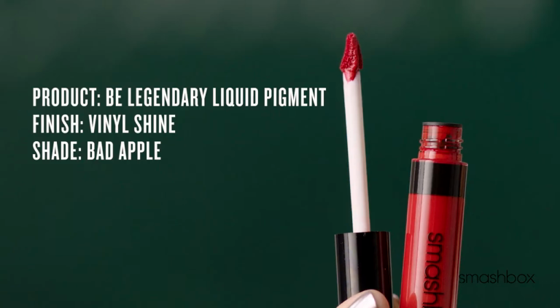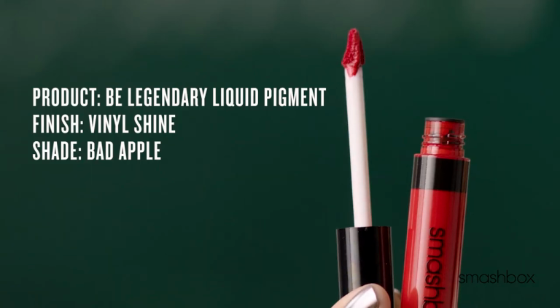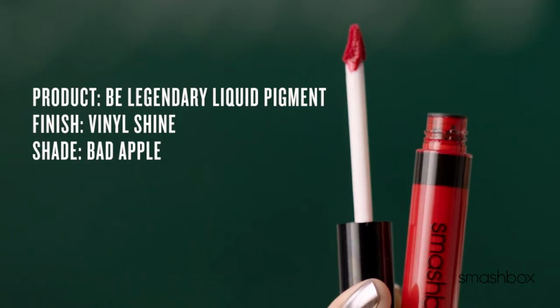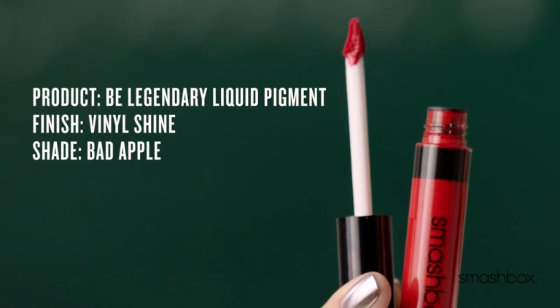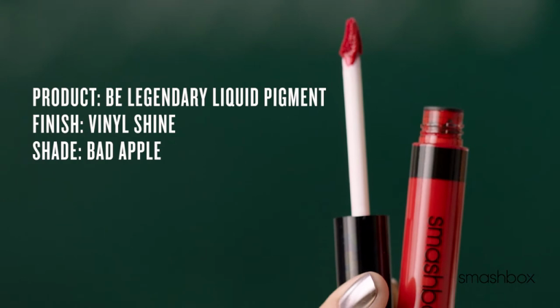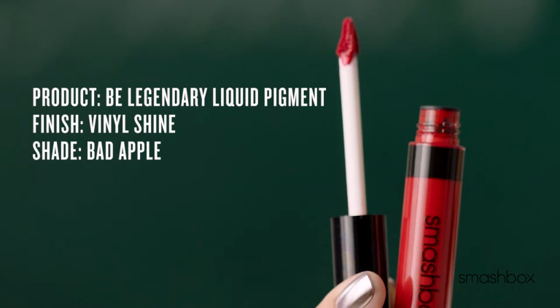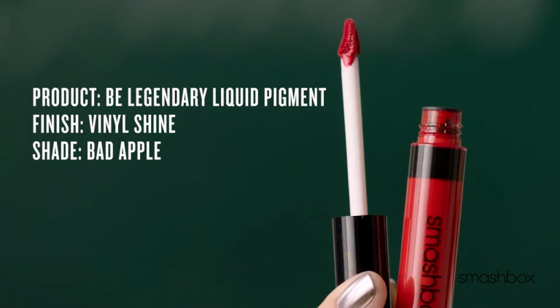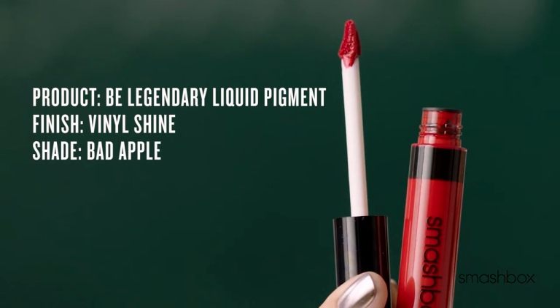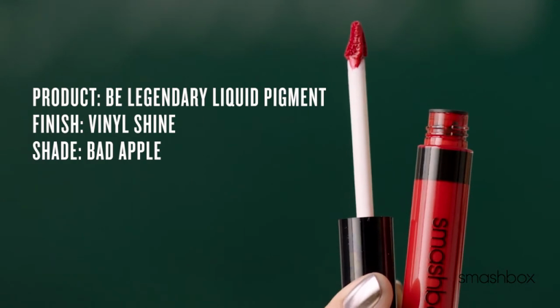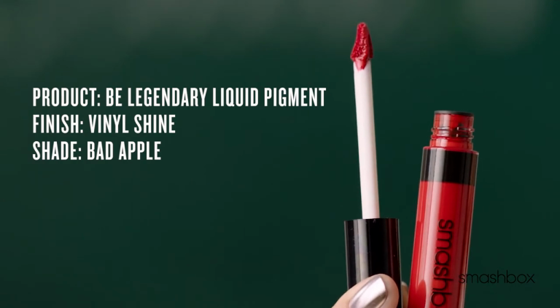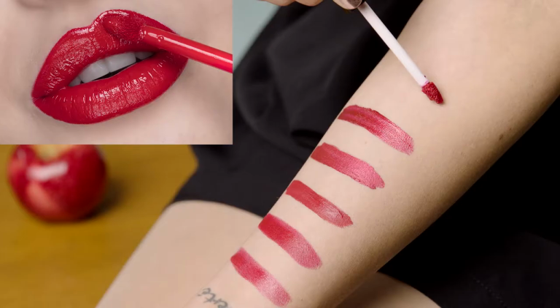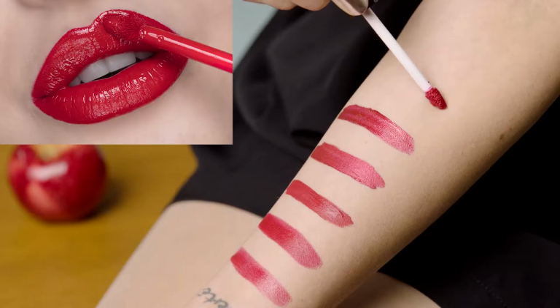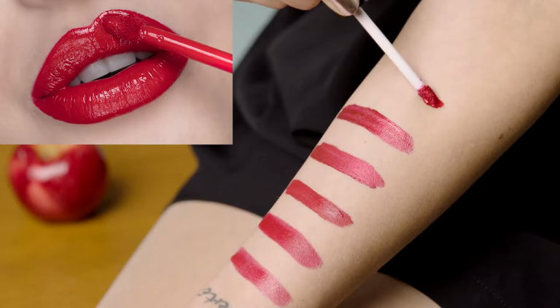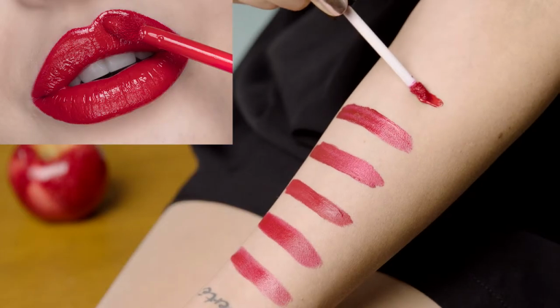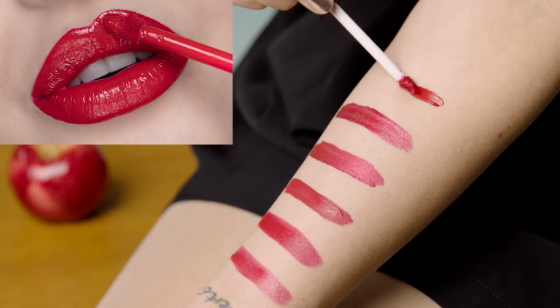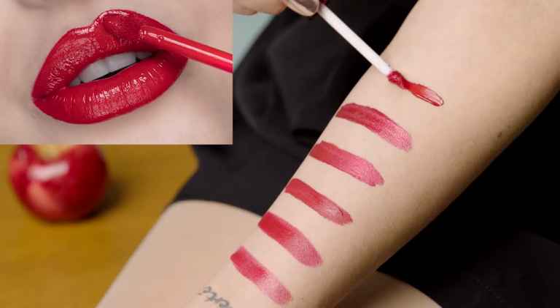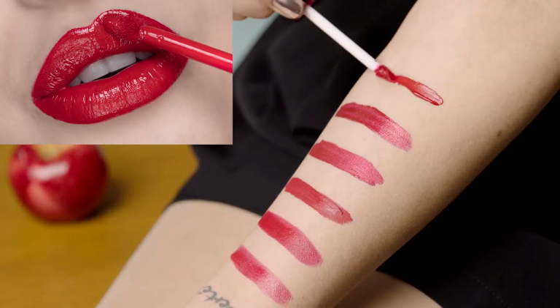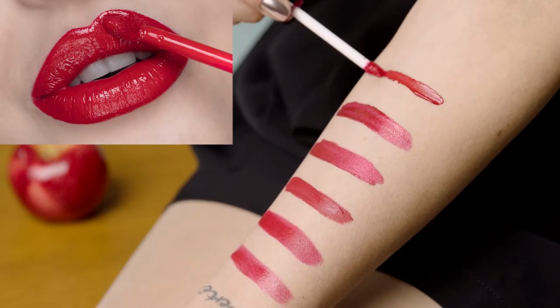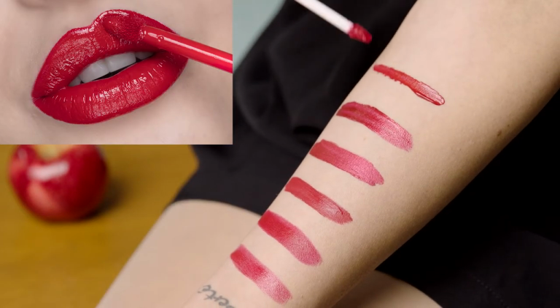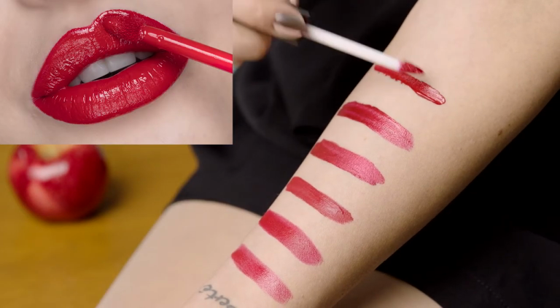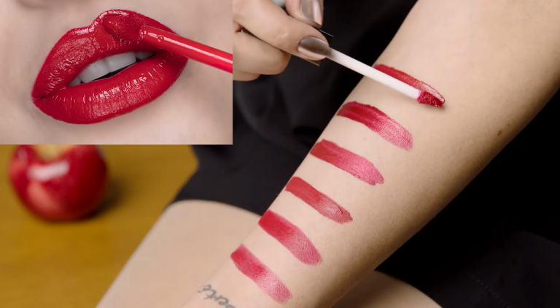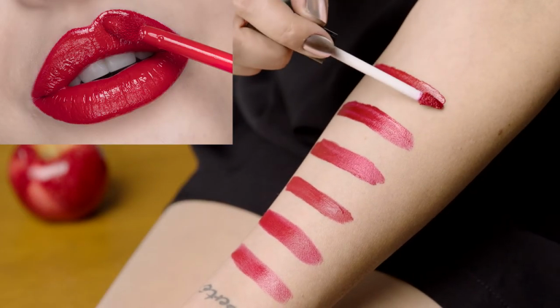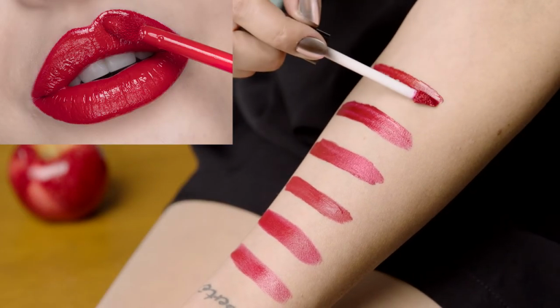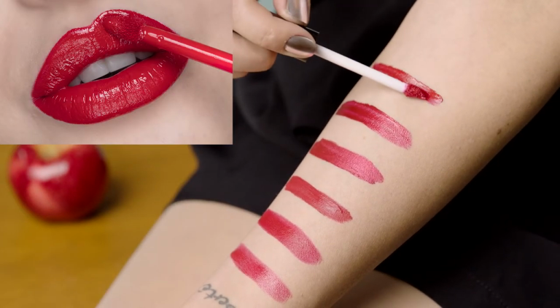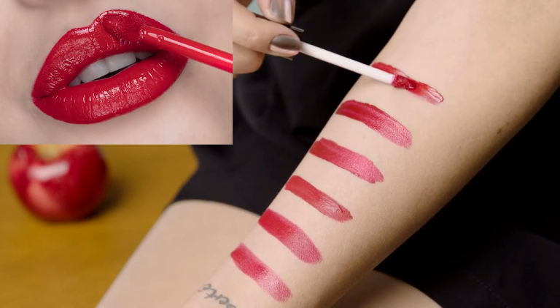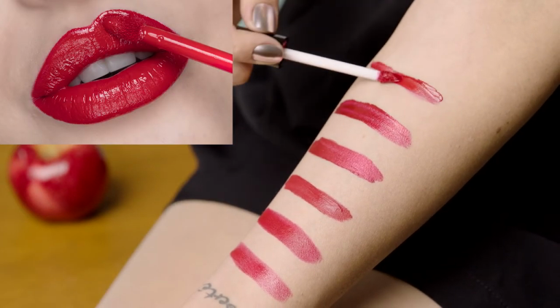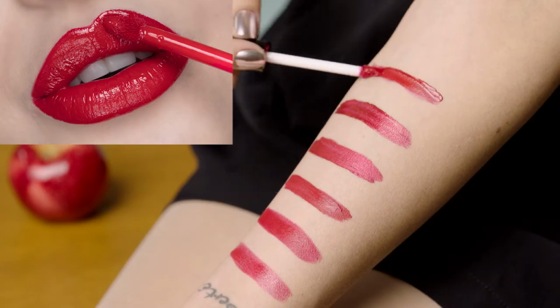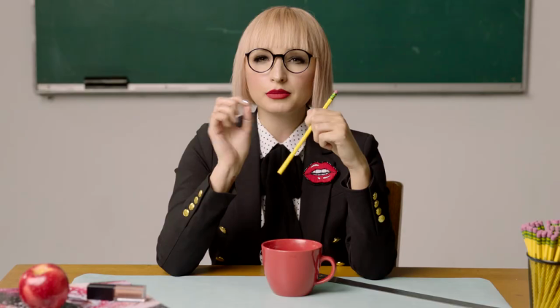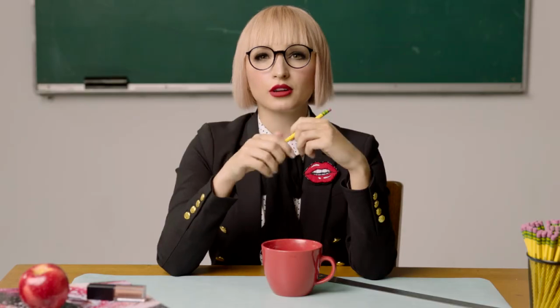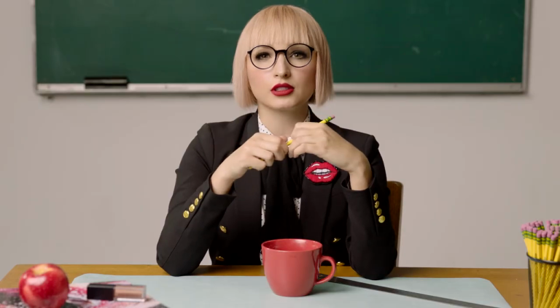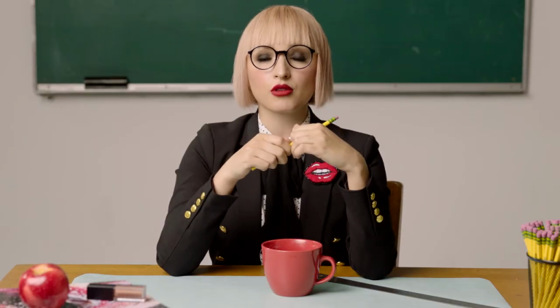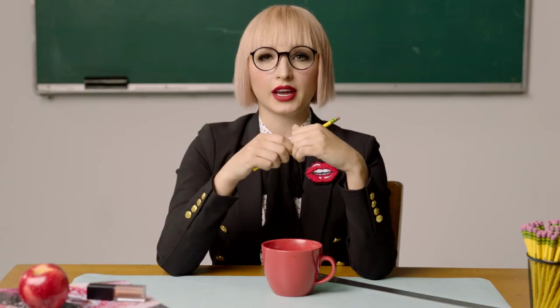Liquid Pigment. This is a rich saturated color with a gloss-like finish. This product is super pigmented, so a little bit goes a long way.